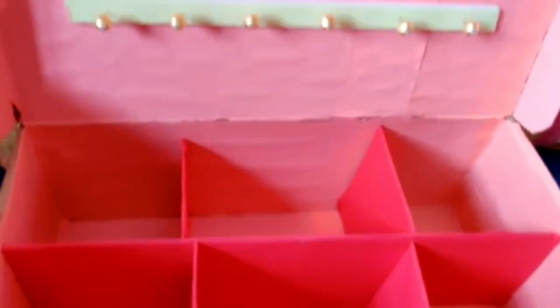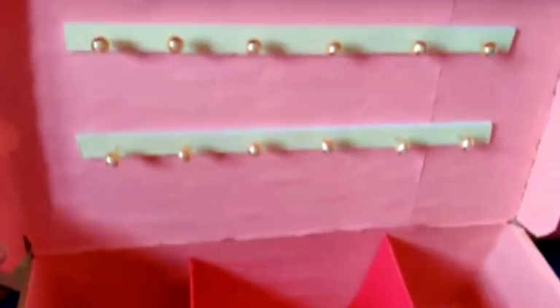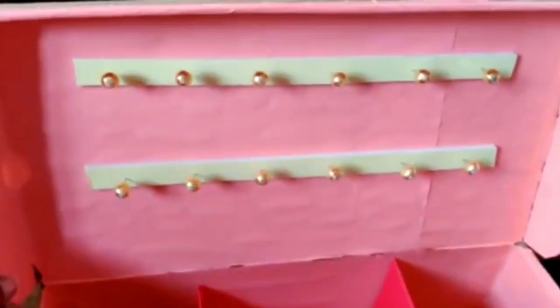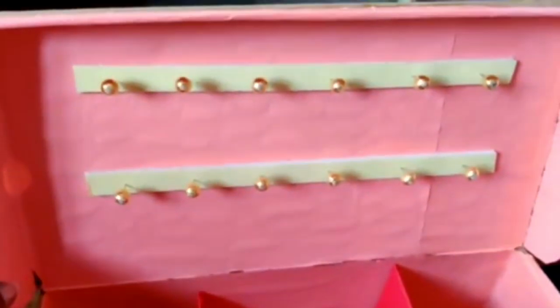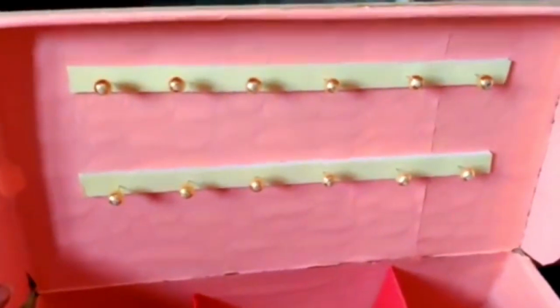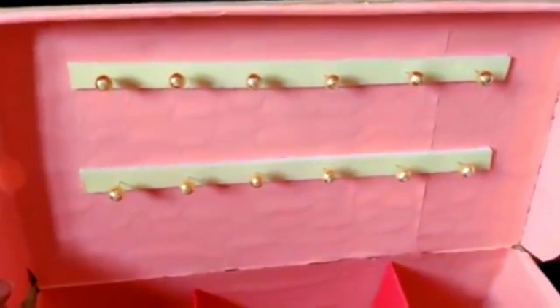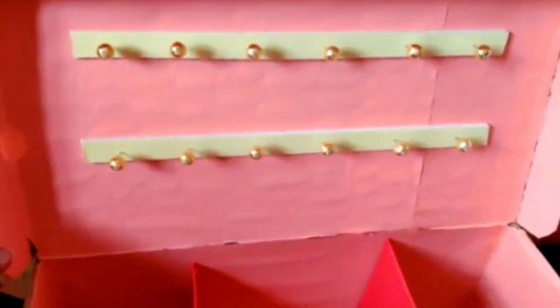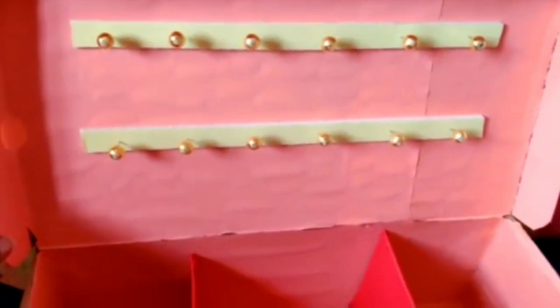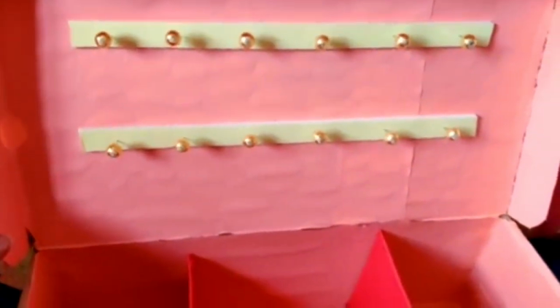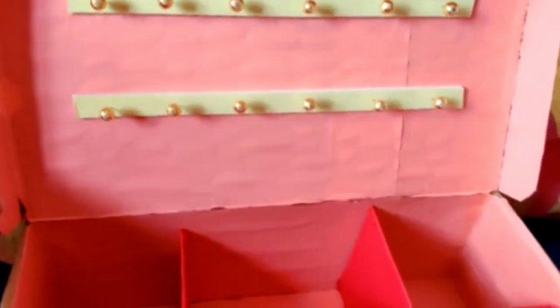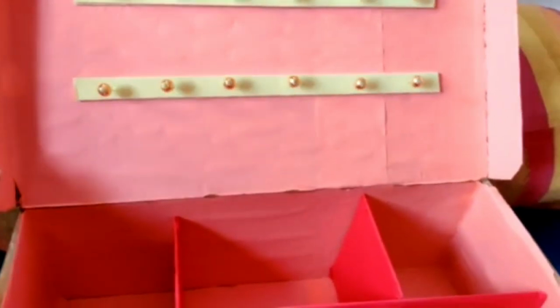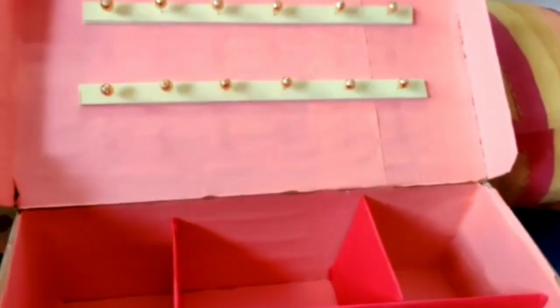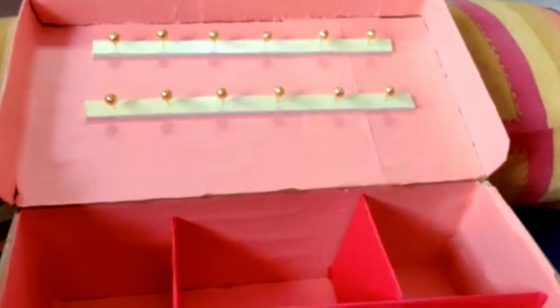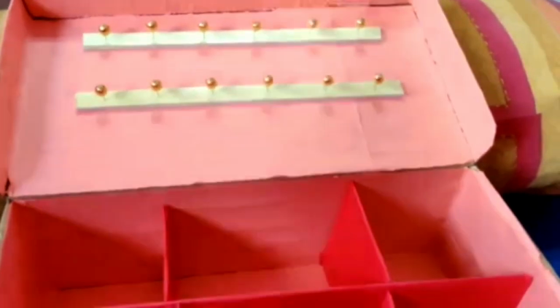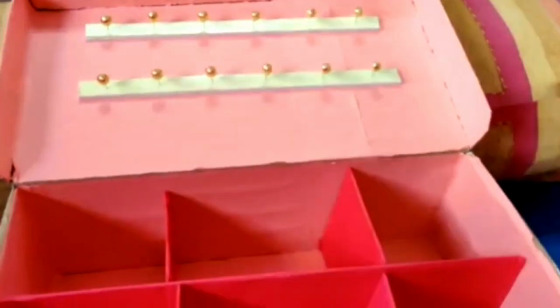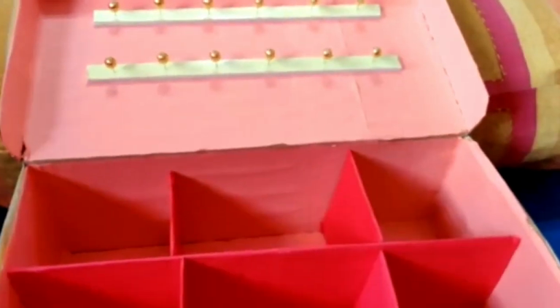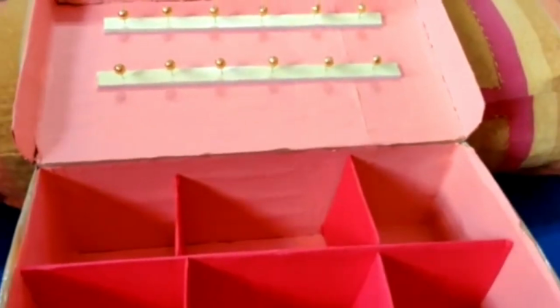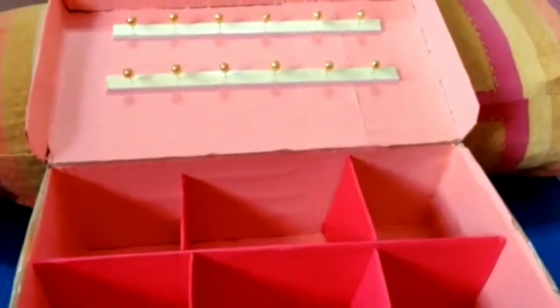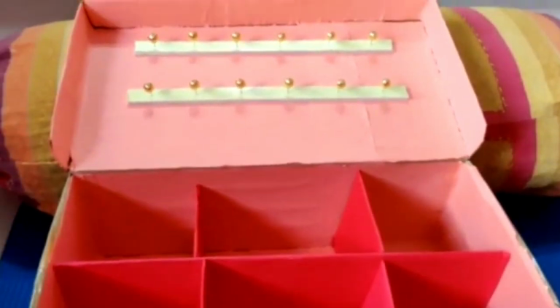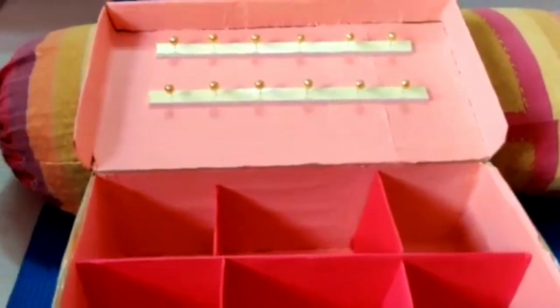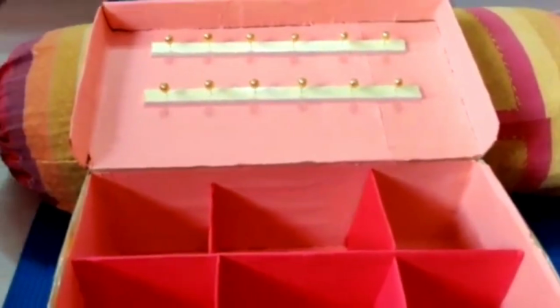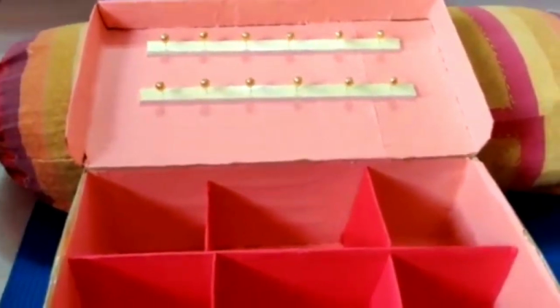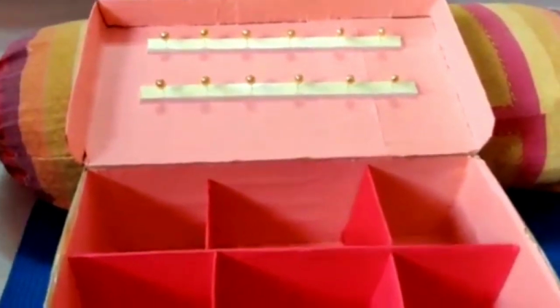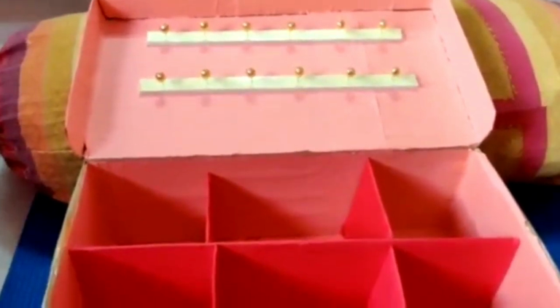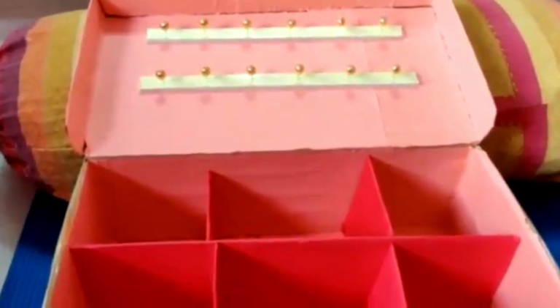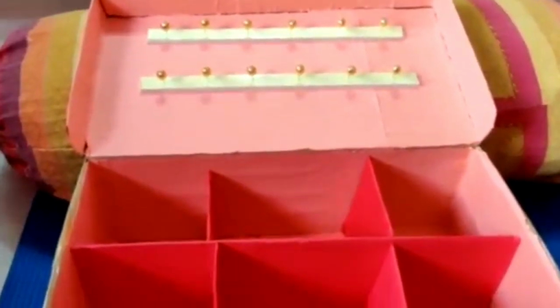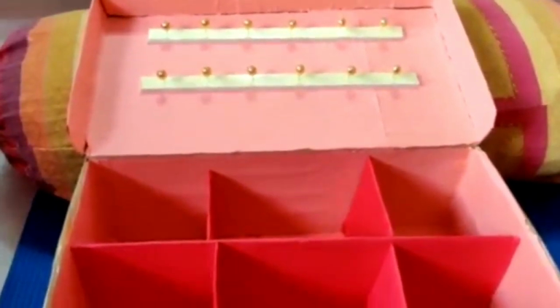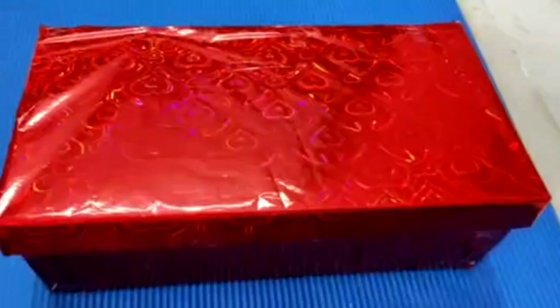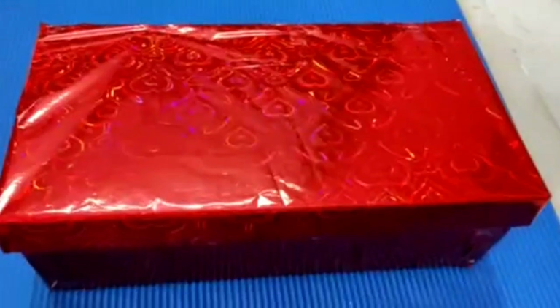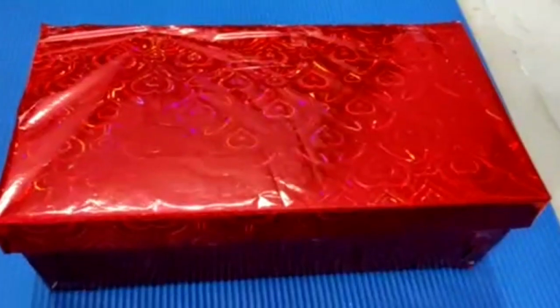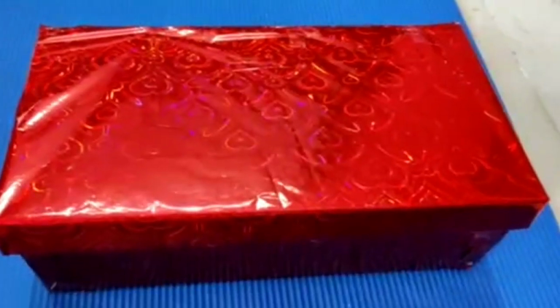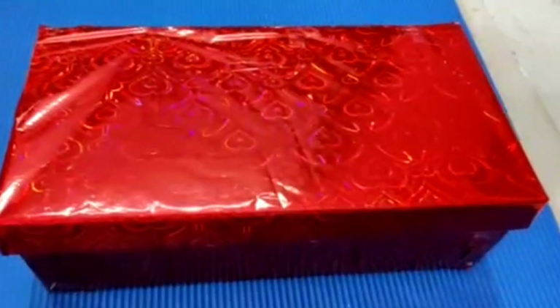We are going to make a bit apart. We have a gift cover here.